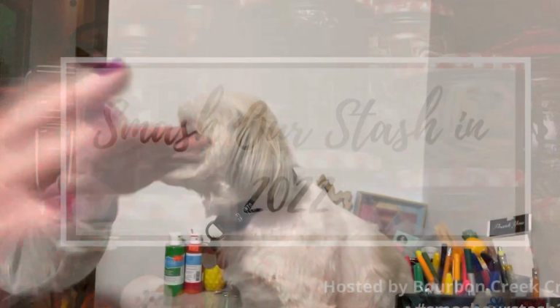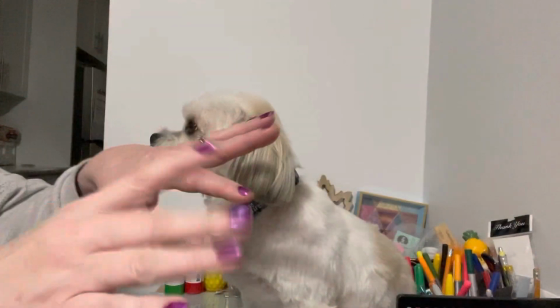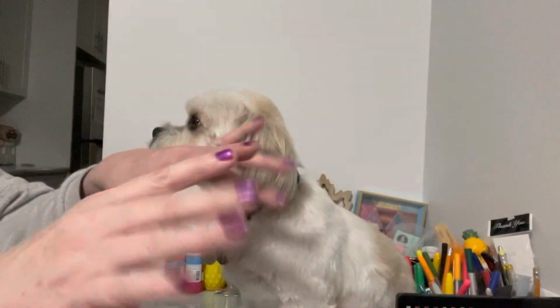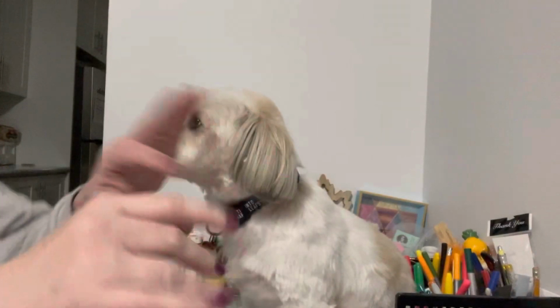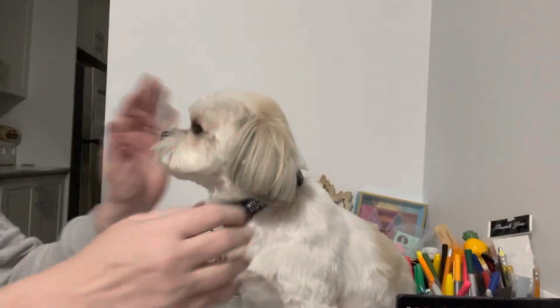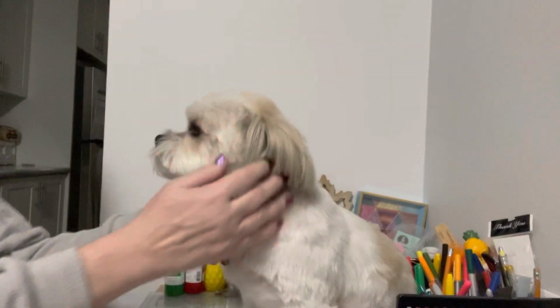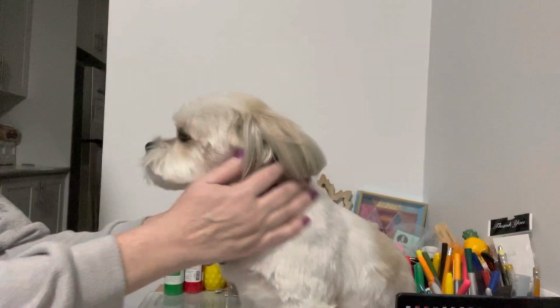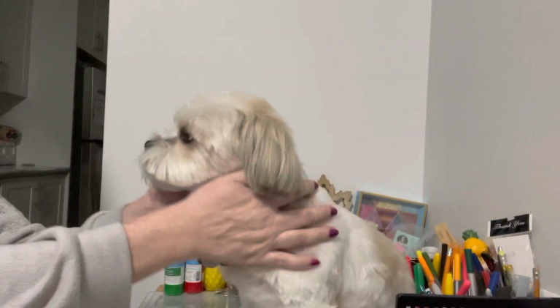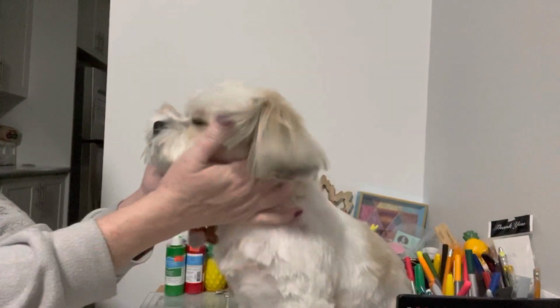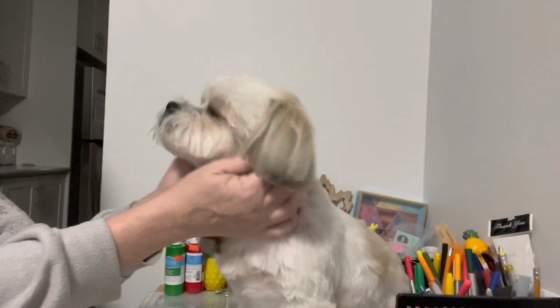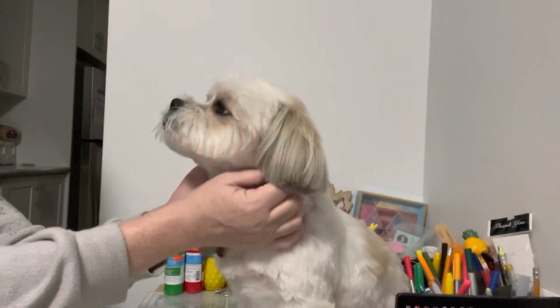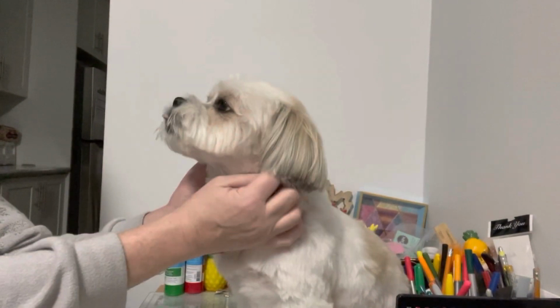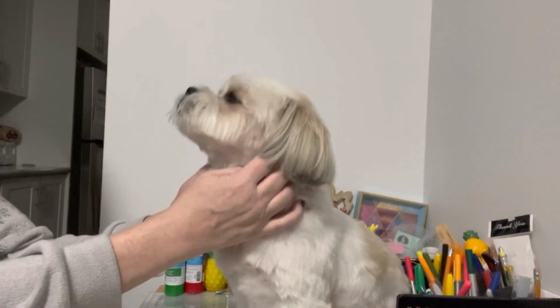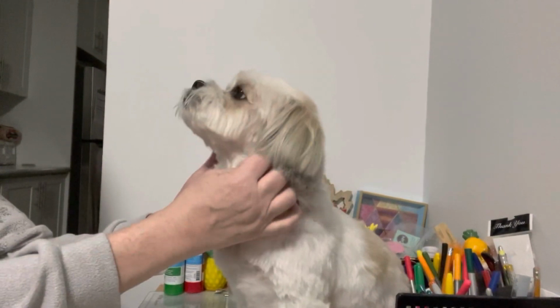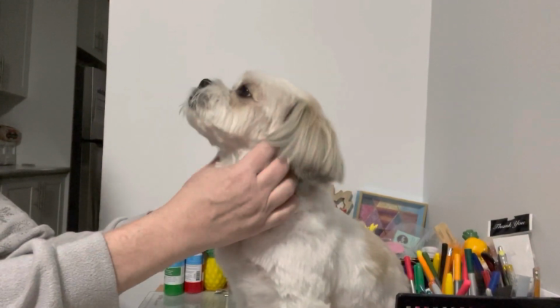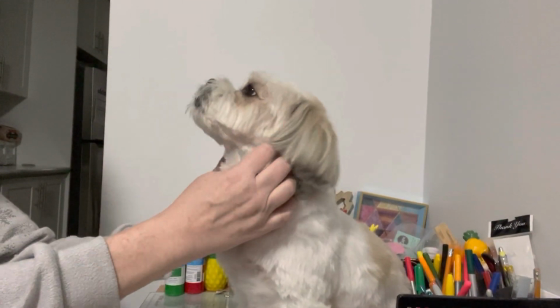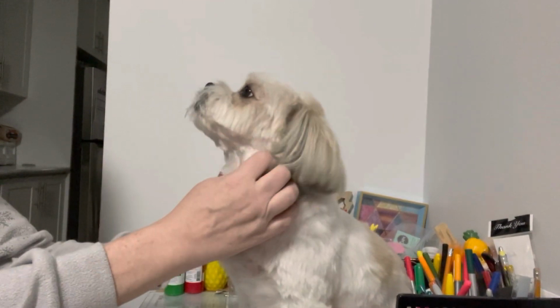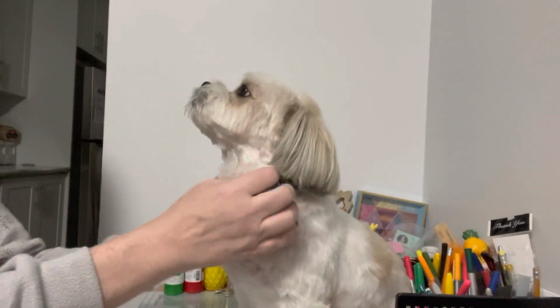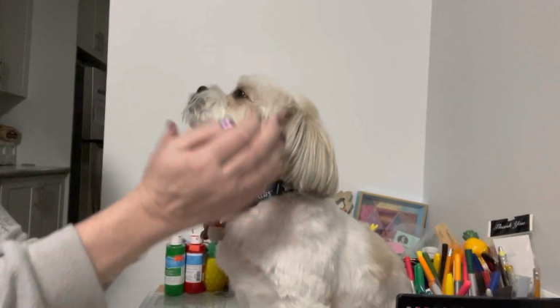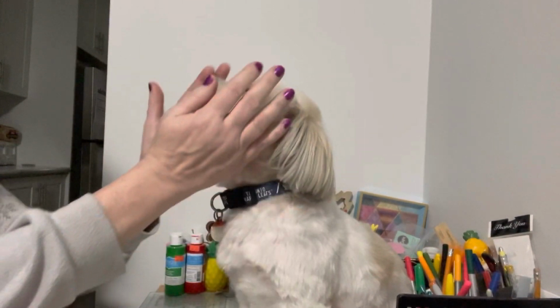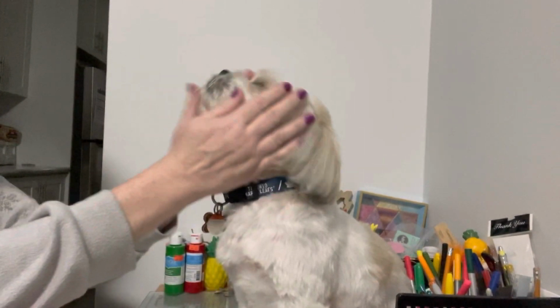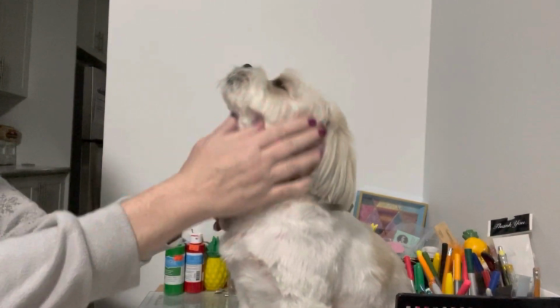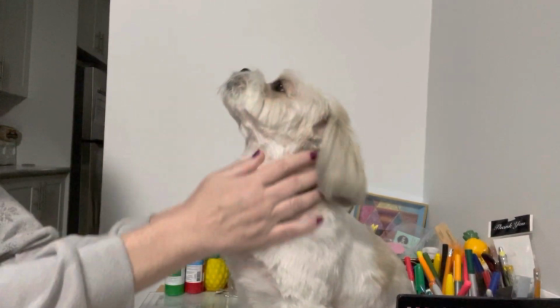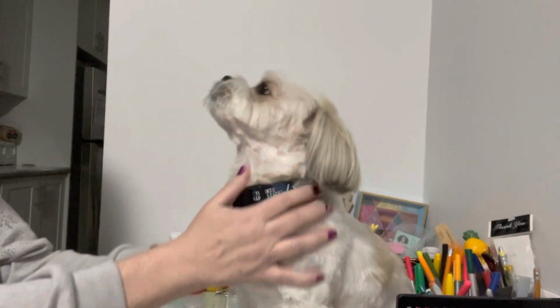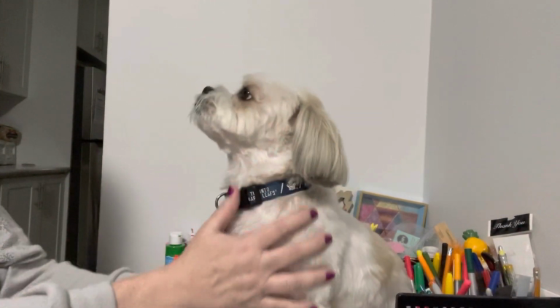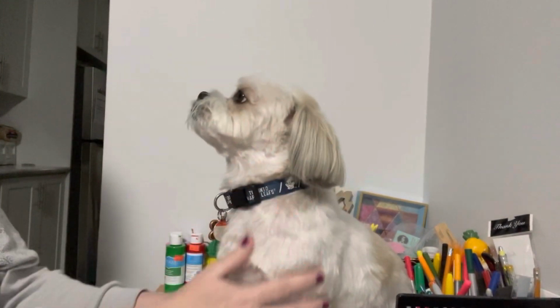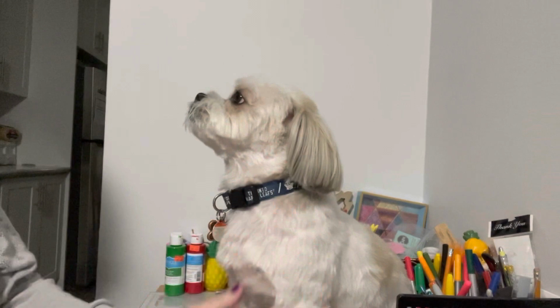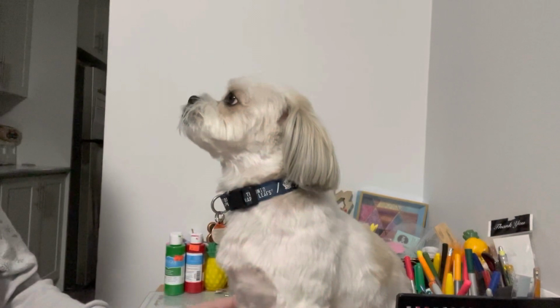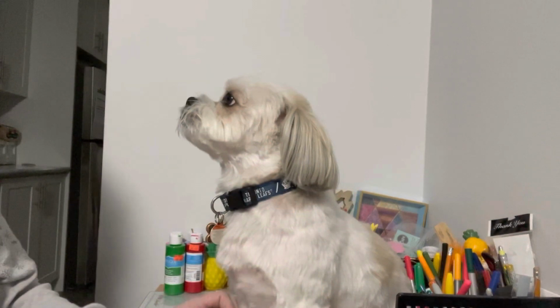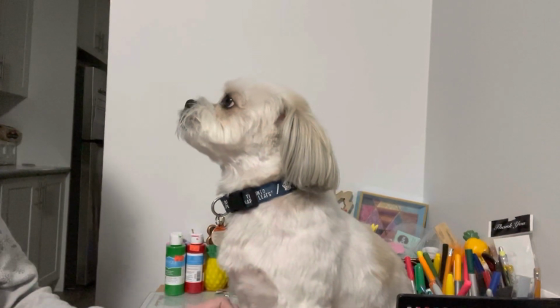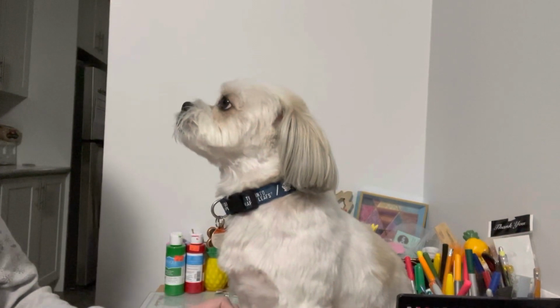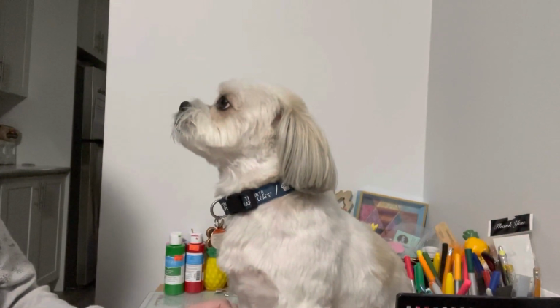Hello everyone, it's Helen and Cosmo, and we are Cosmo's Crafty Mom. Welcome back to our channel.